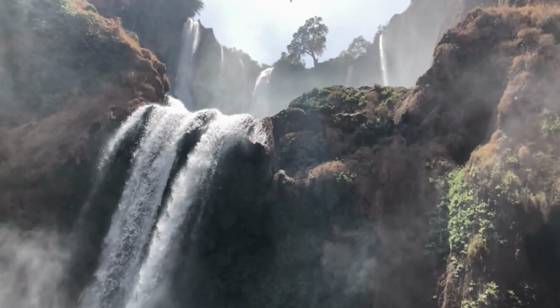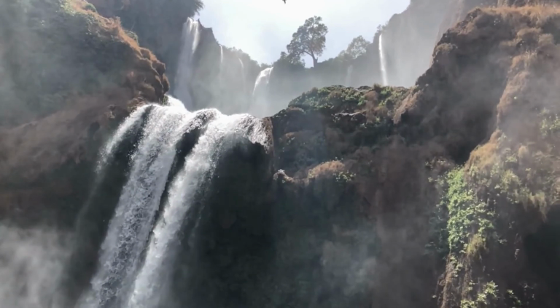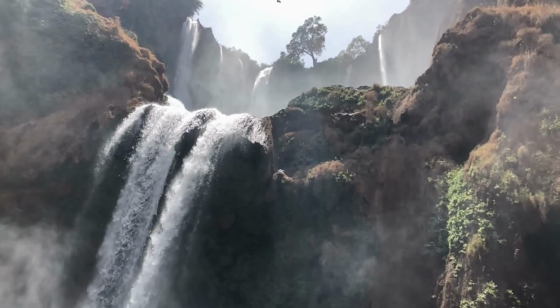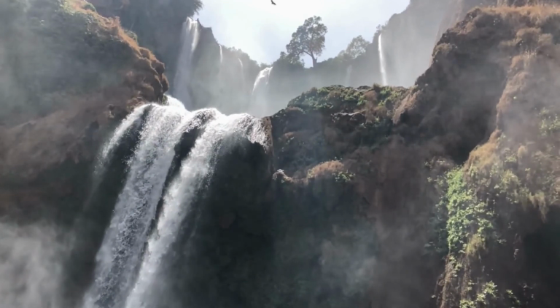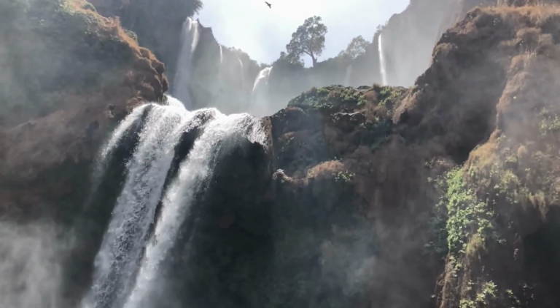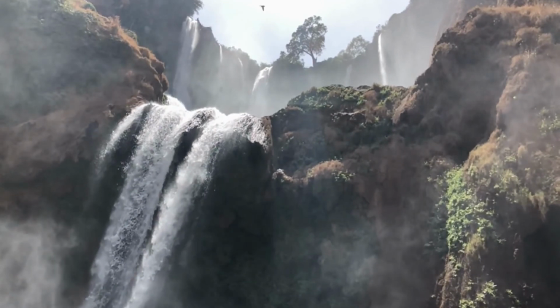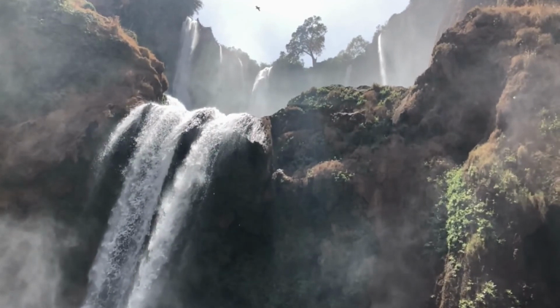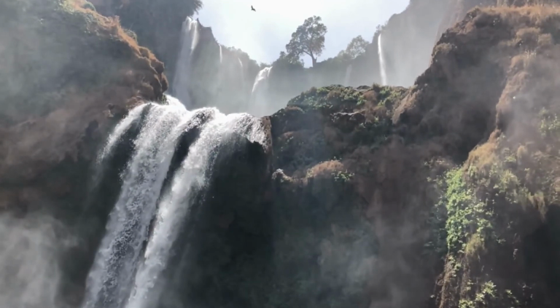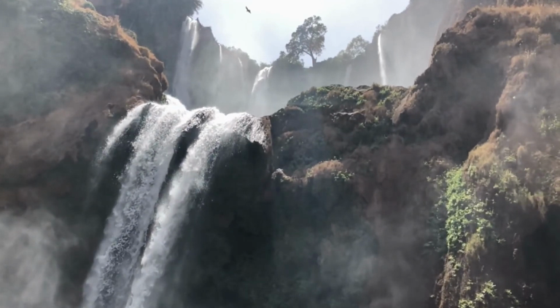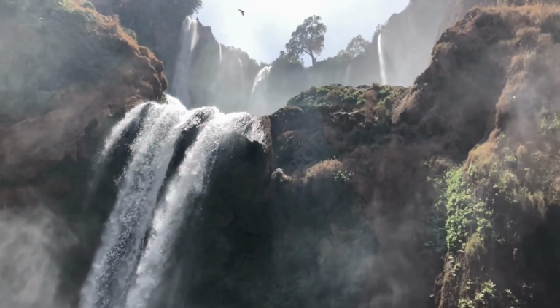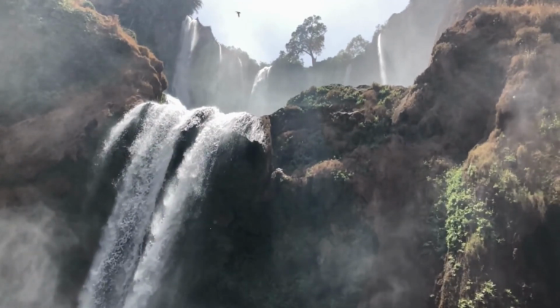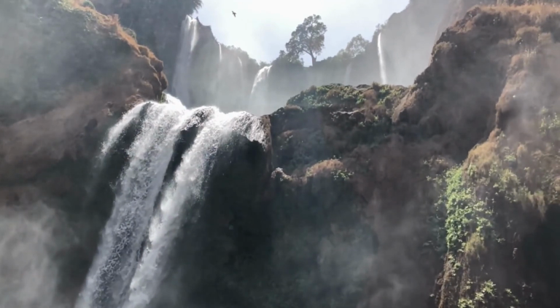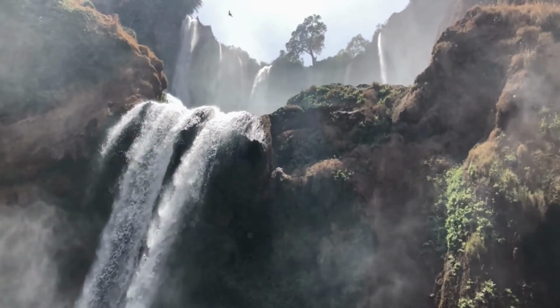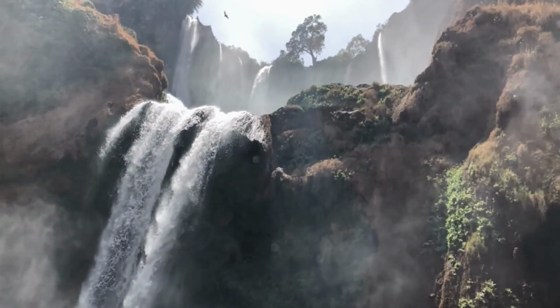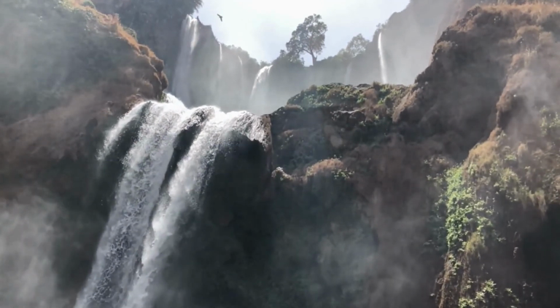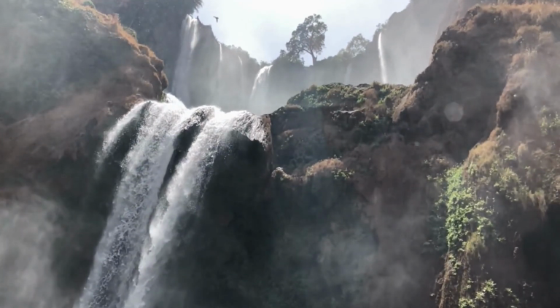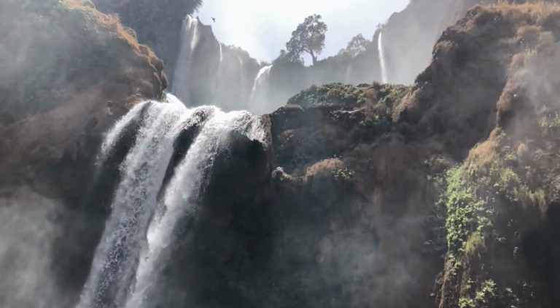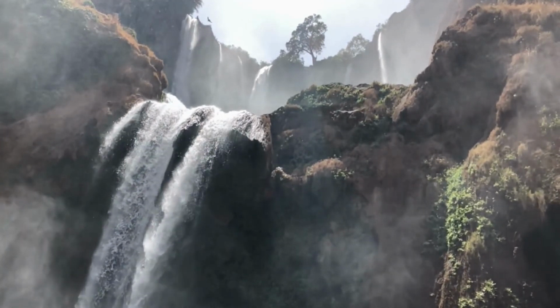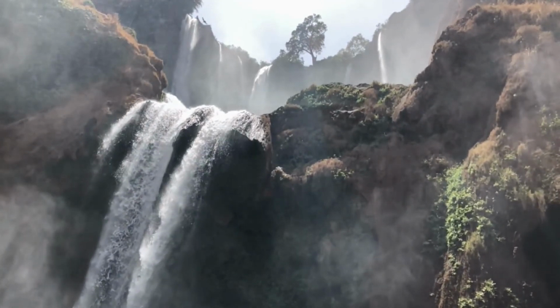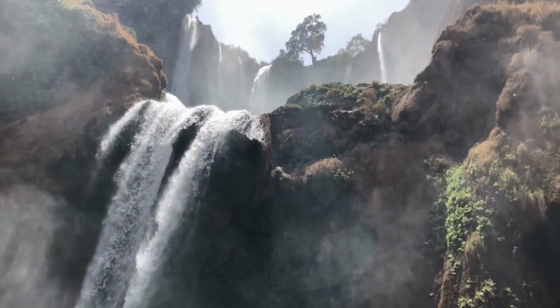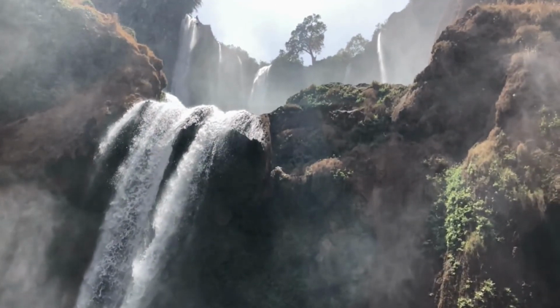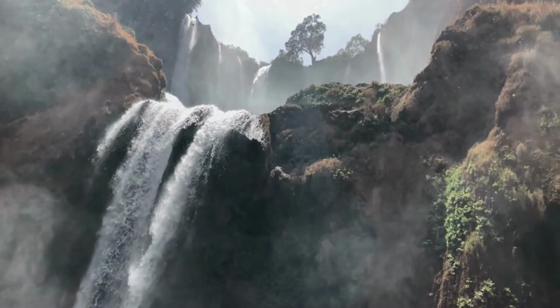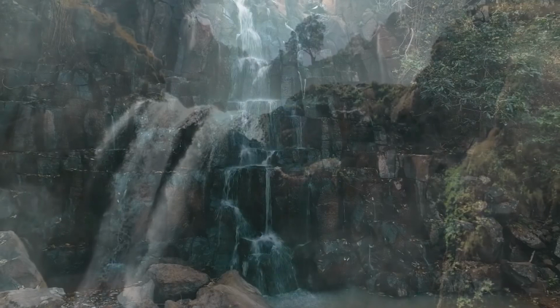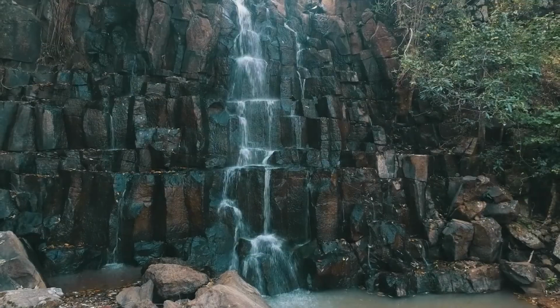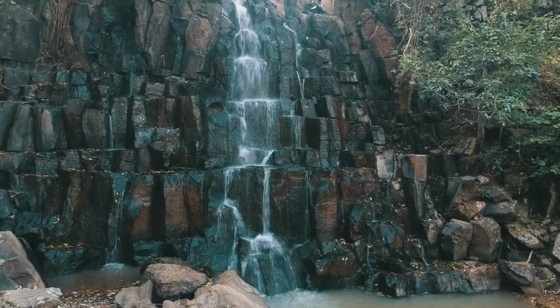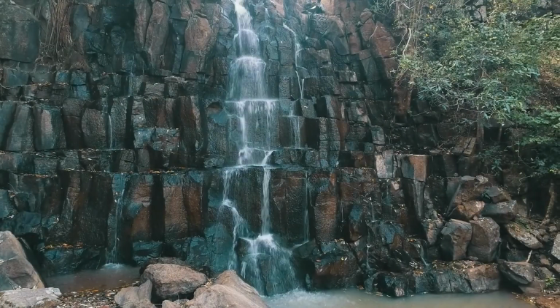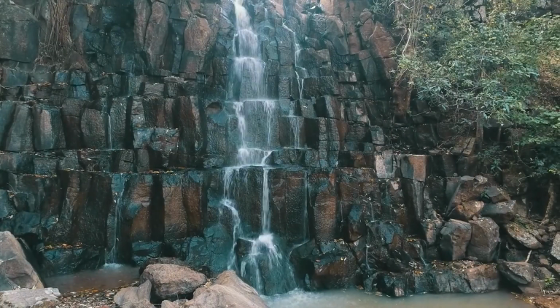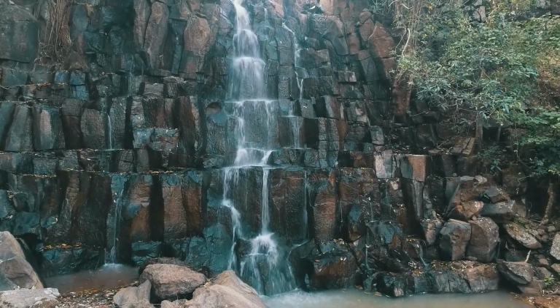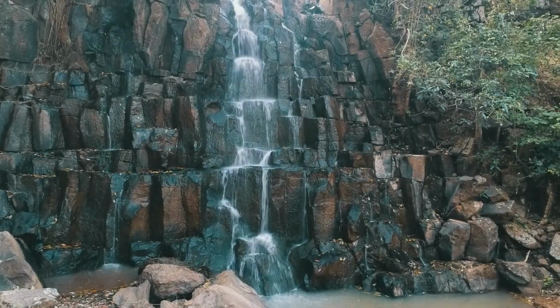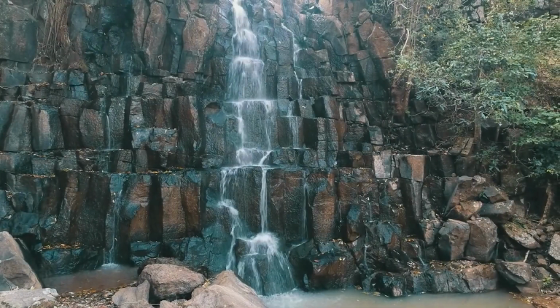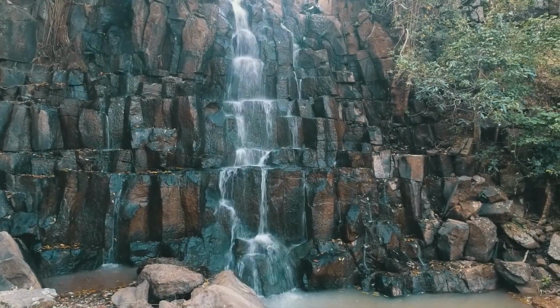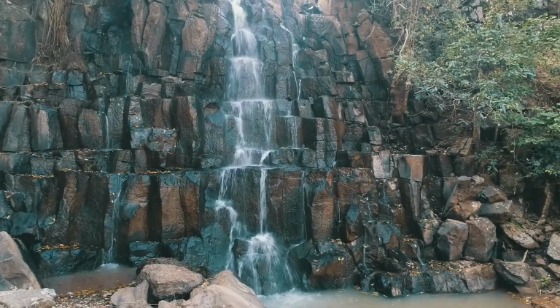Ramona Falls resembles a lace veil covering the mossy rock of Mount Hood. If you want to visit this waterfall, it can be reached on foot via the trailhead.